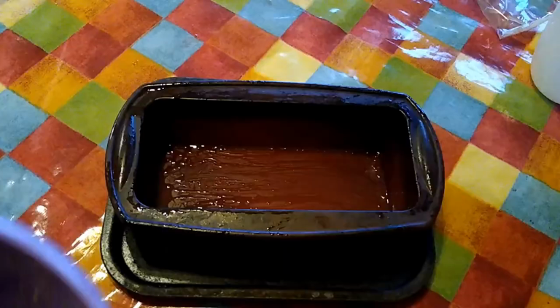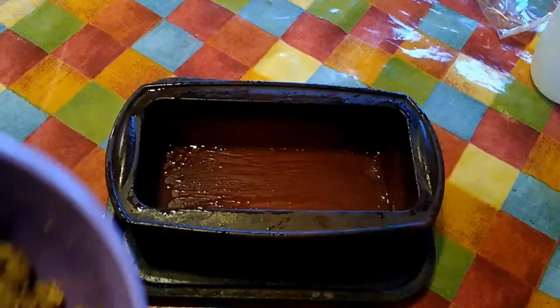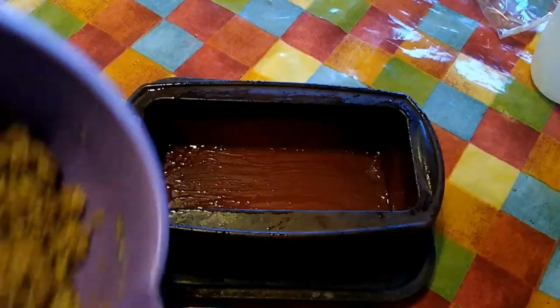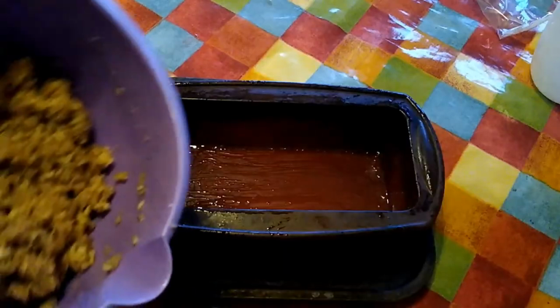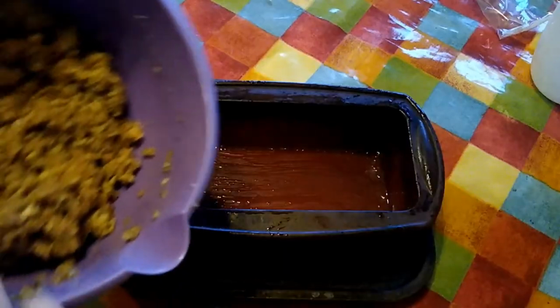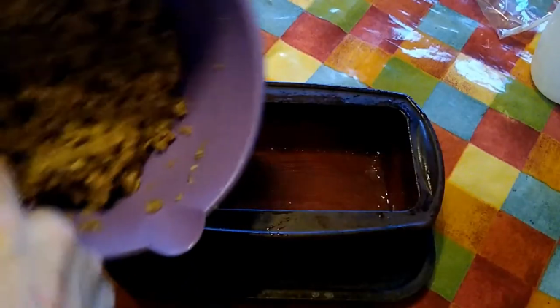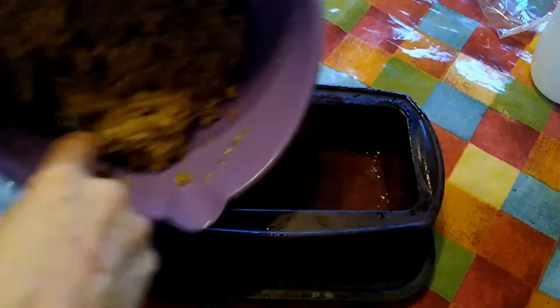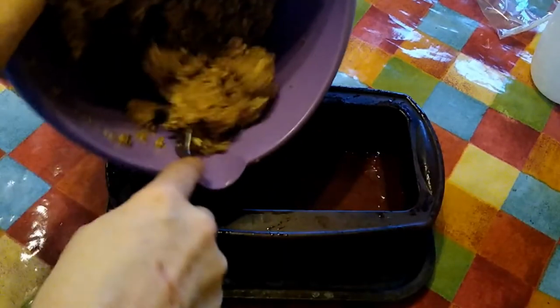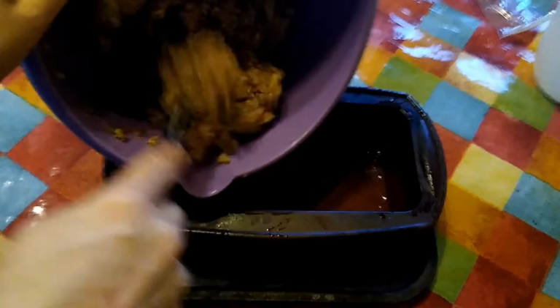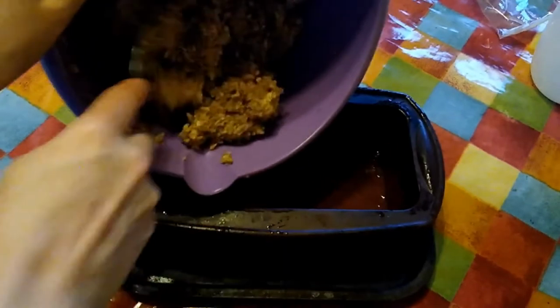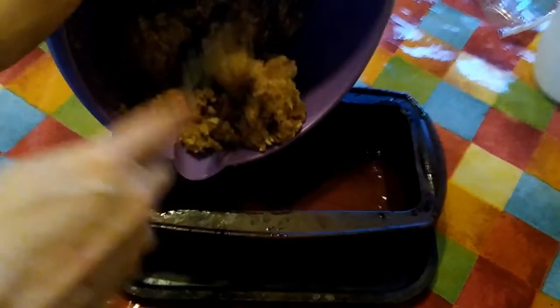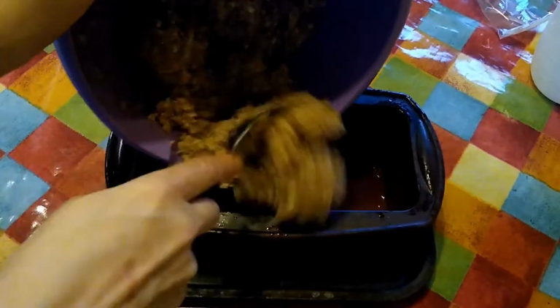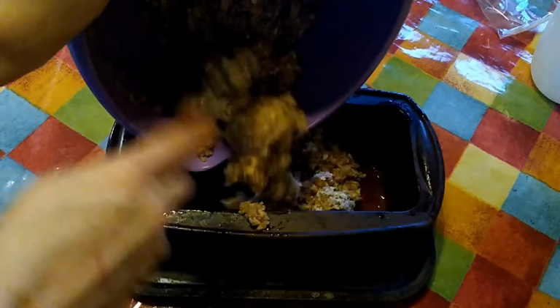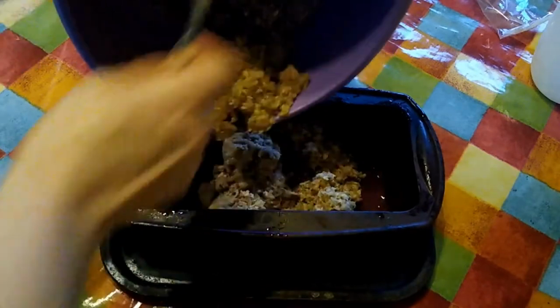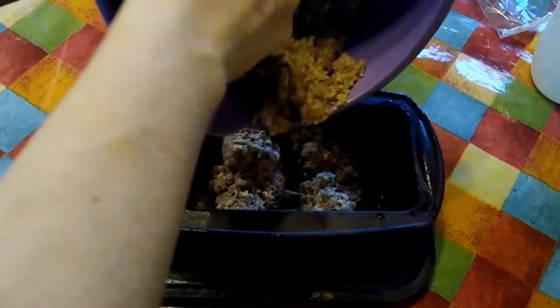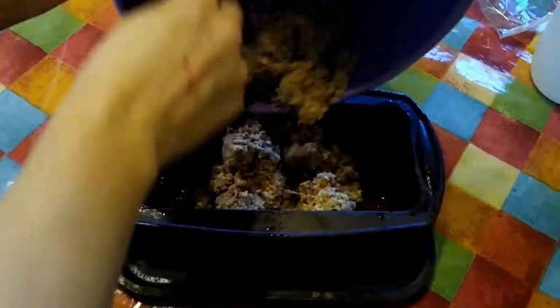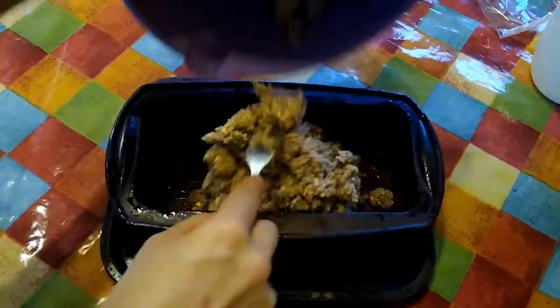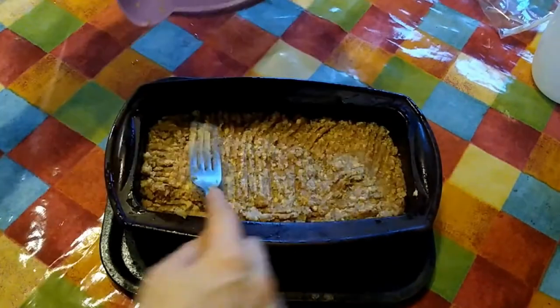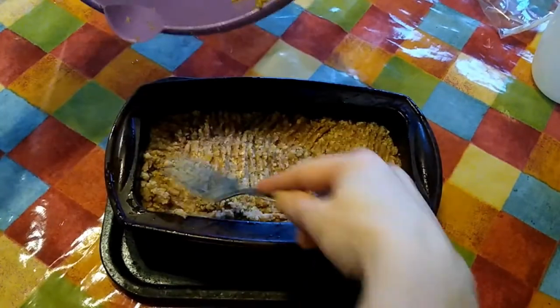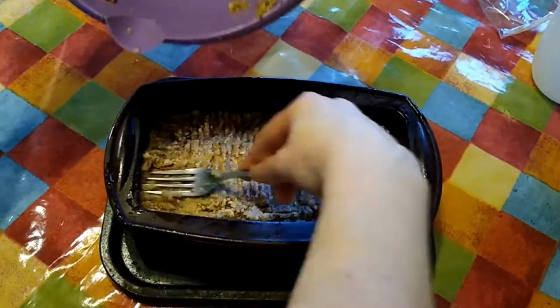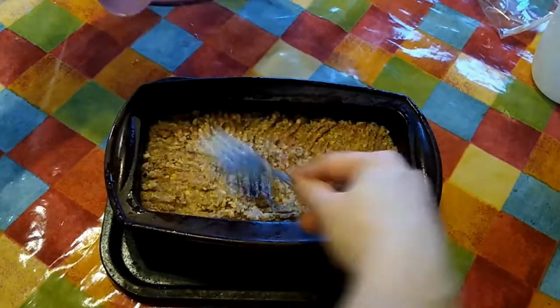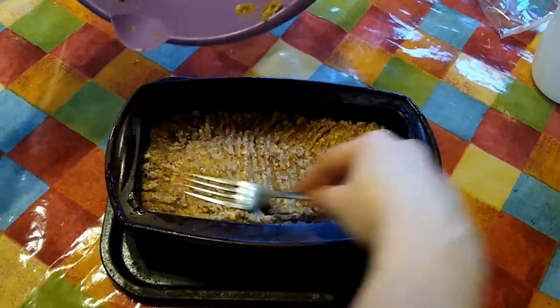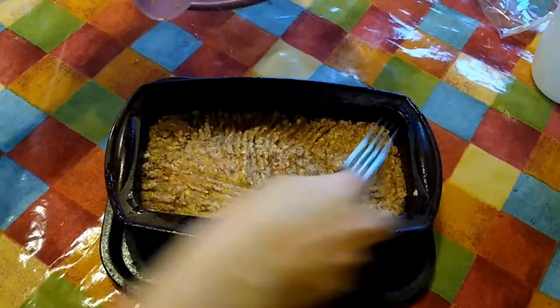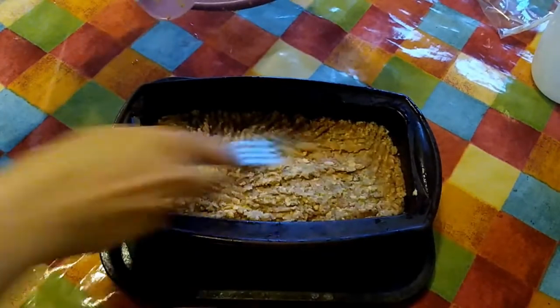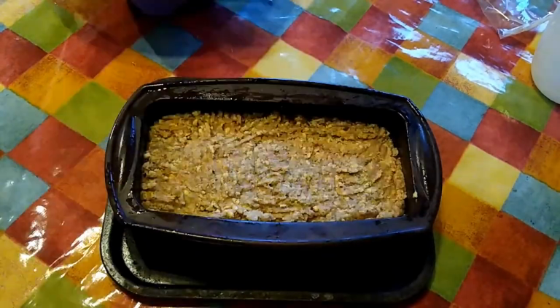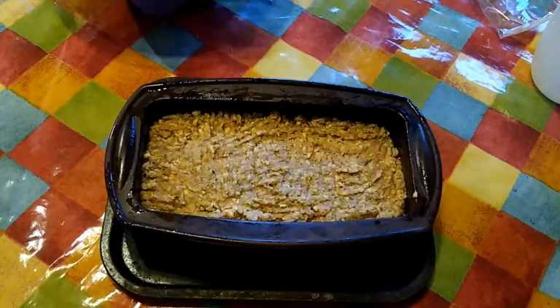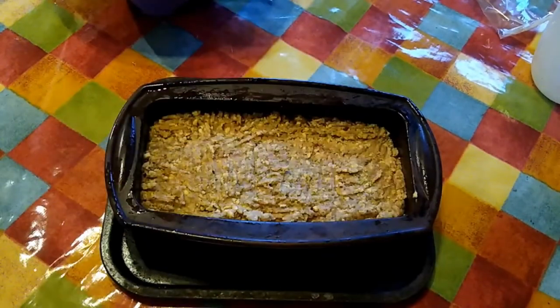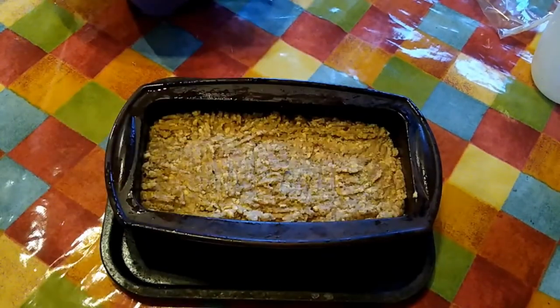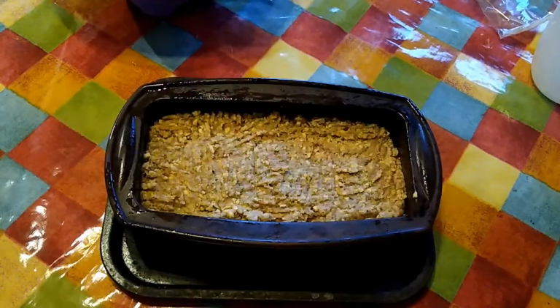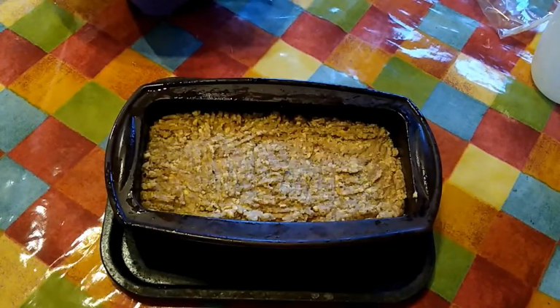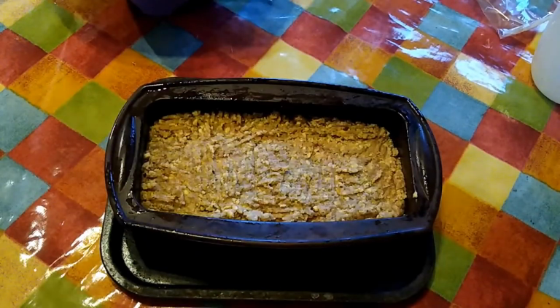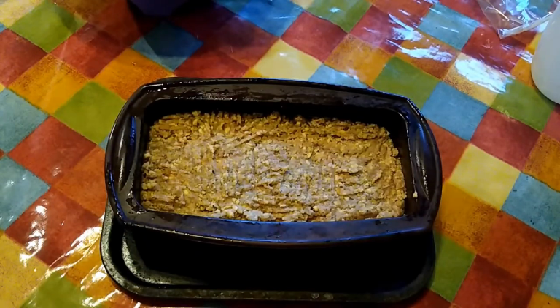Tip the mixture into a greased loaf tin and press down firmly. Then pop into the oven for about an hour.